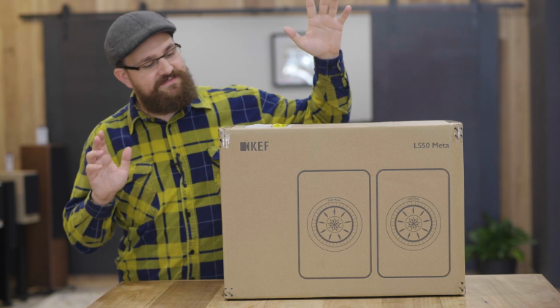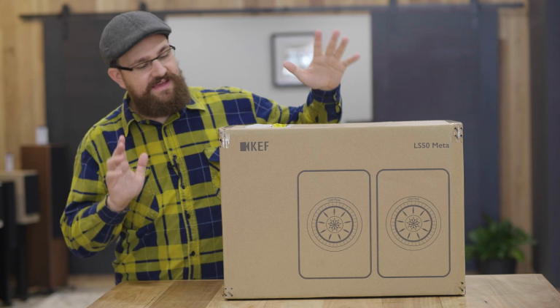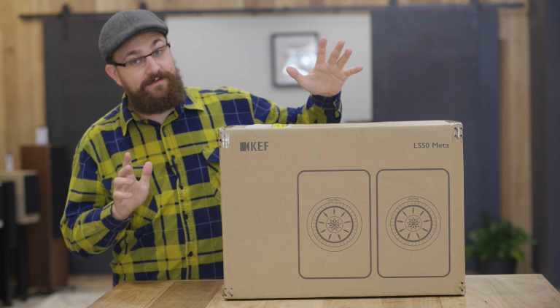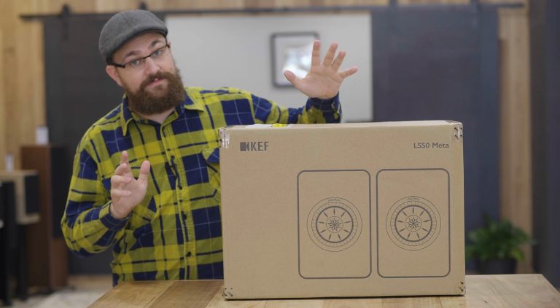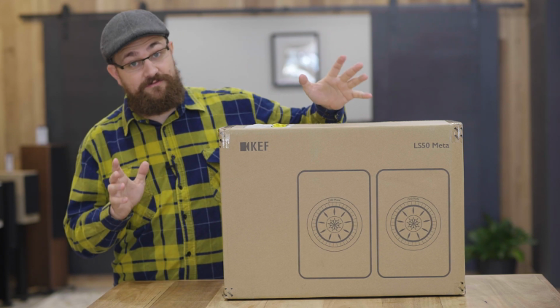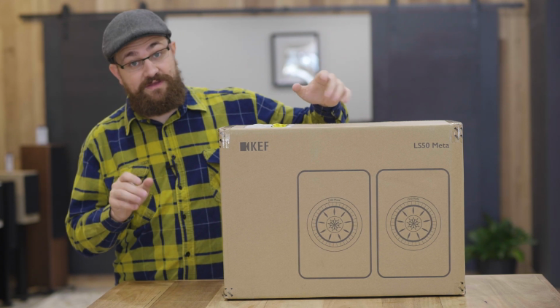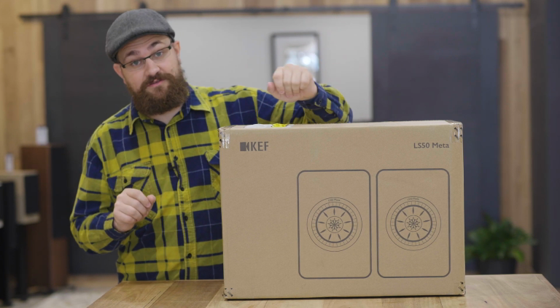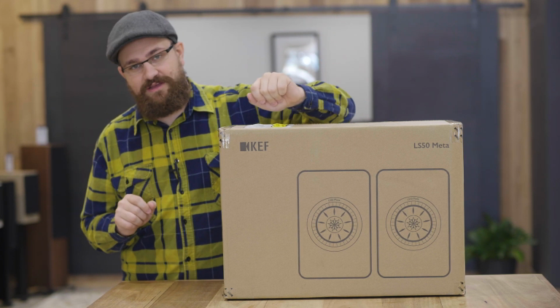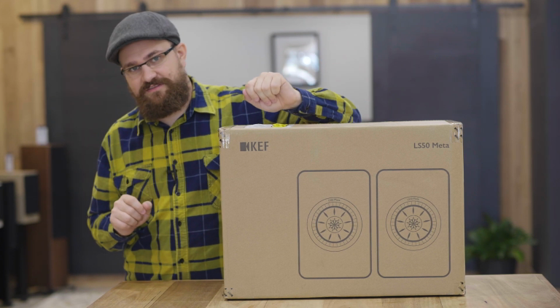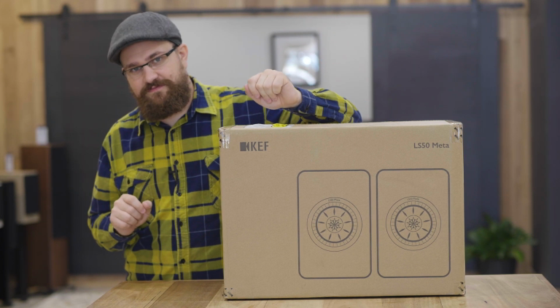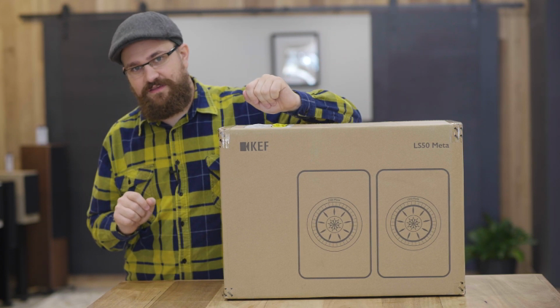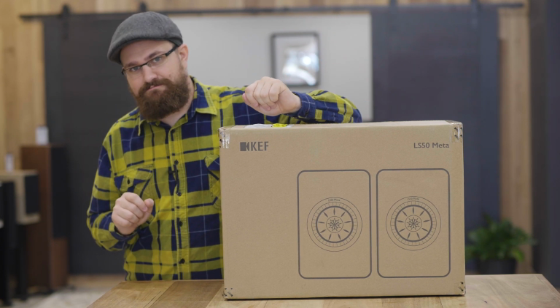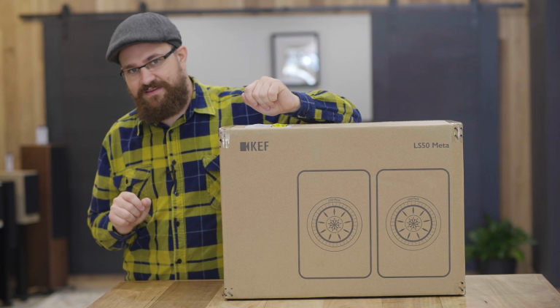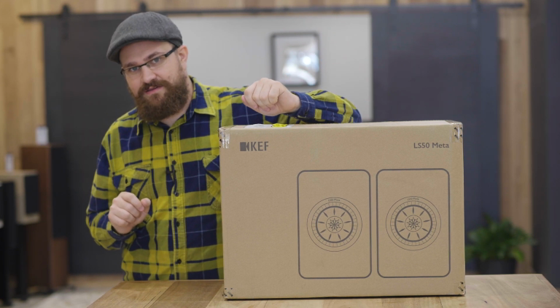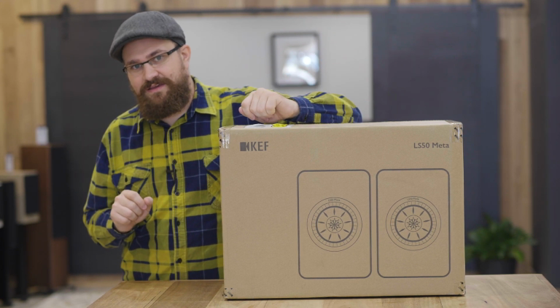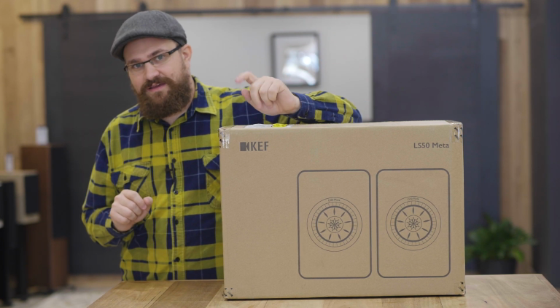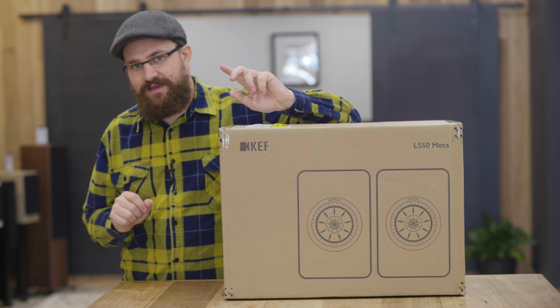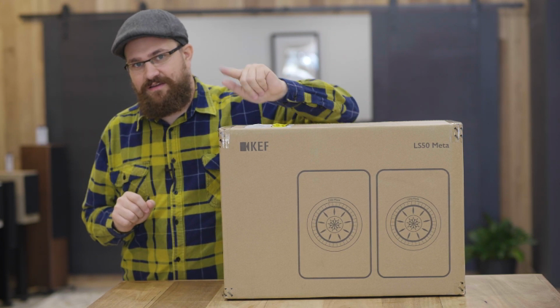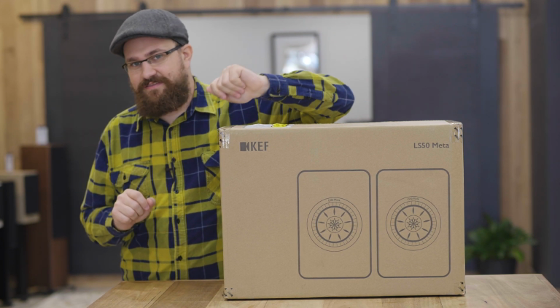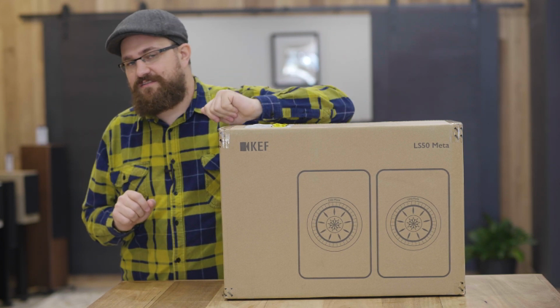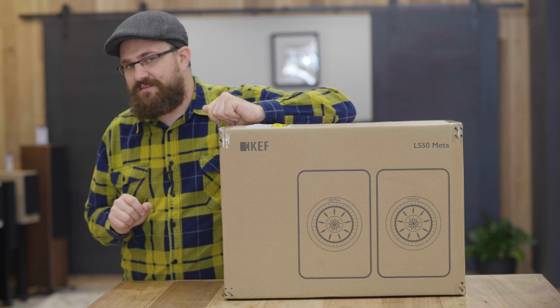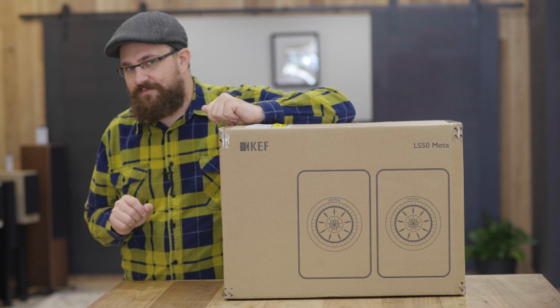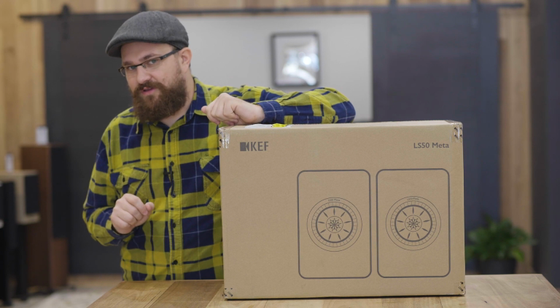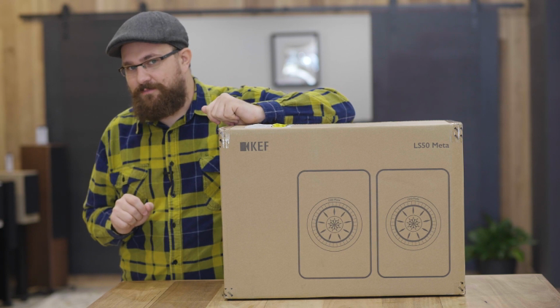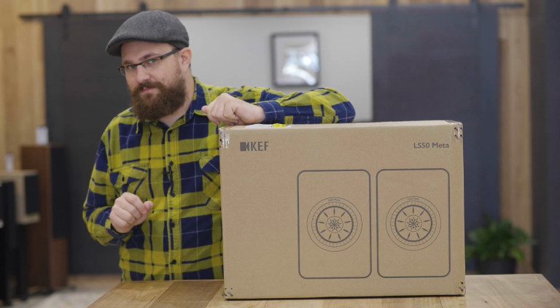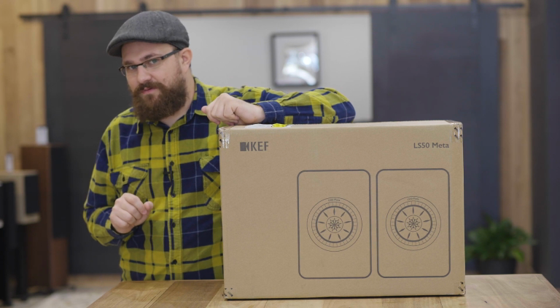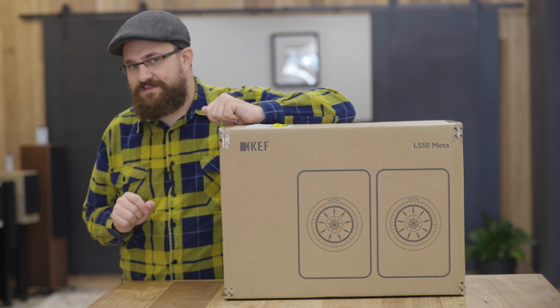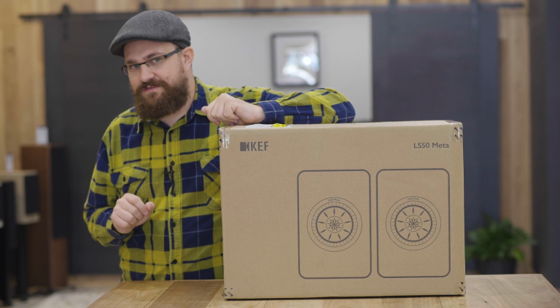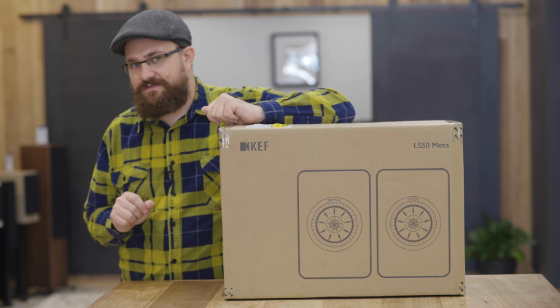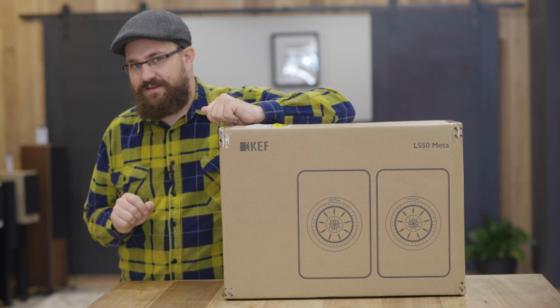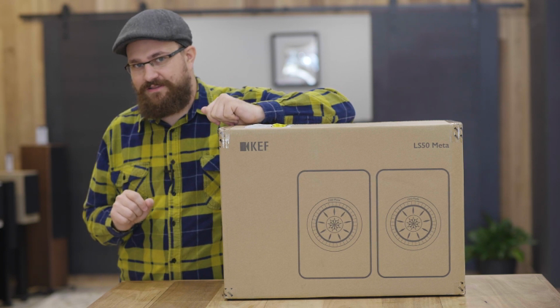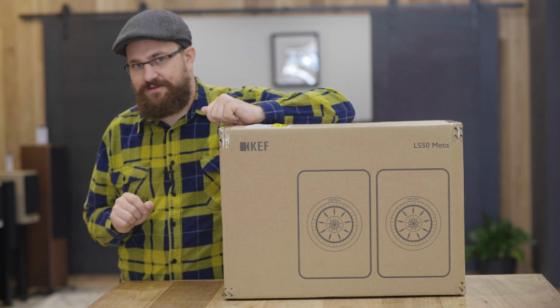Today is all about the new LS50 Meta, and I think it's about time that we opened up the box and had a look.